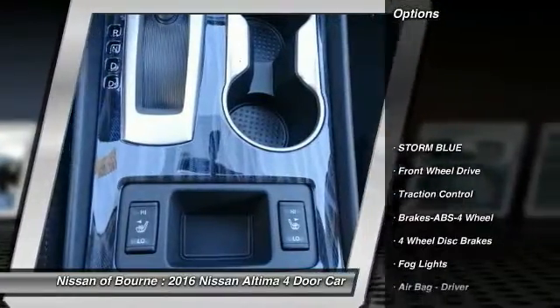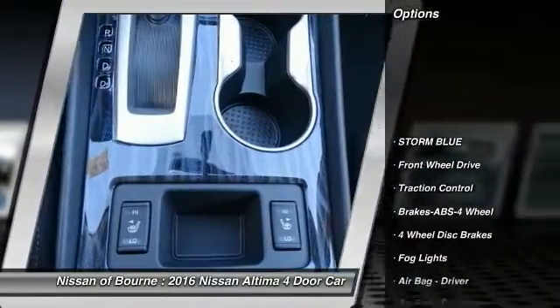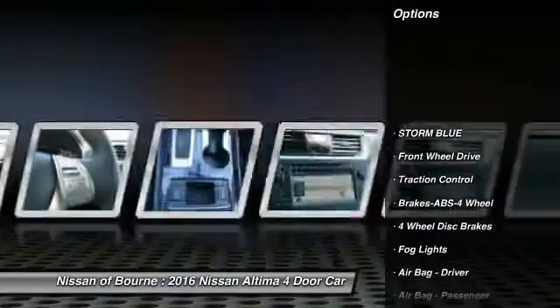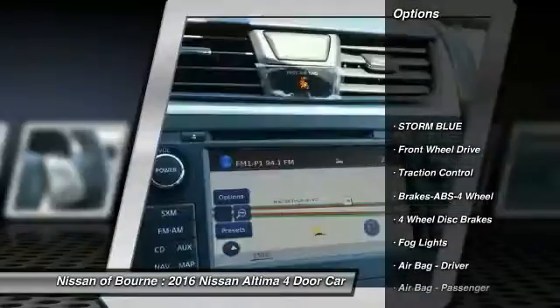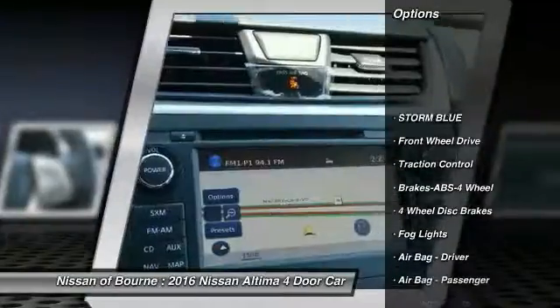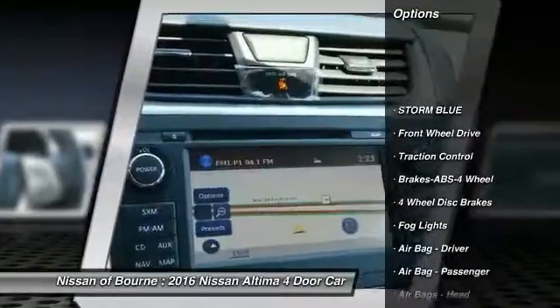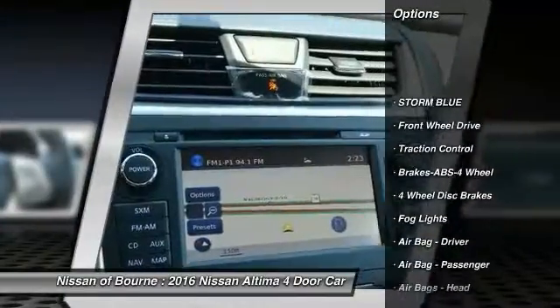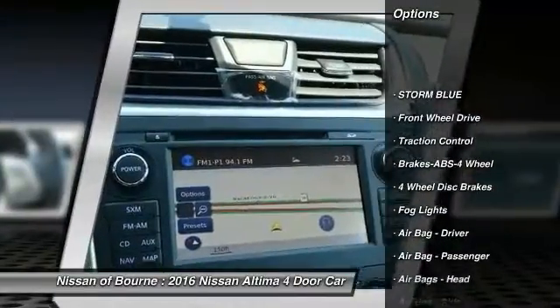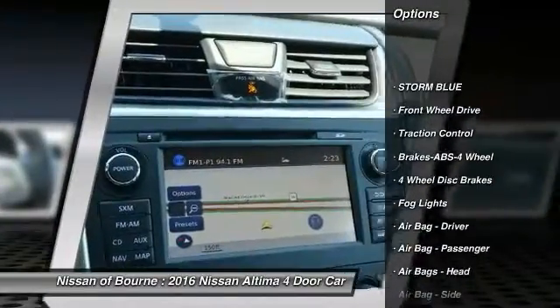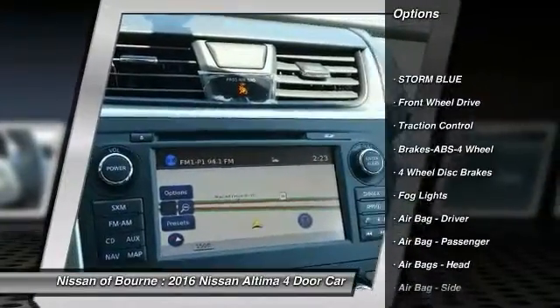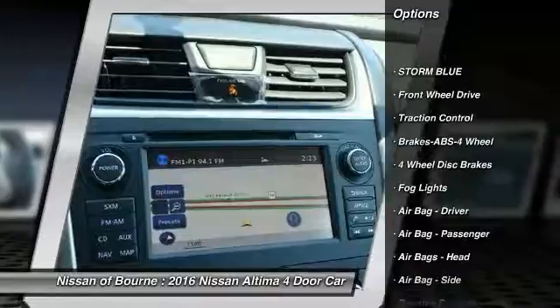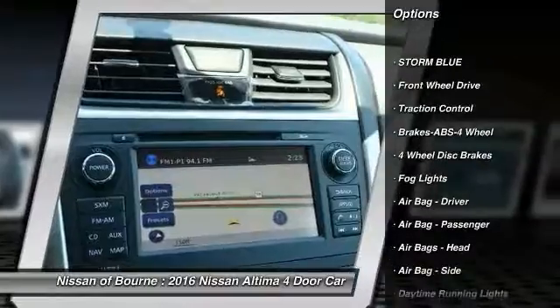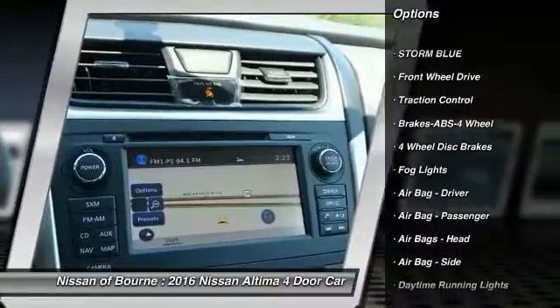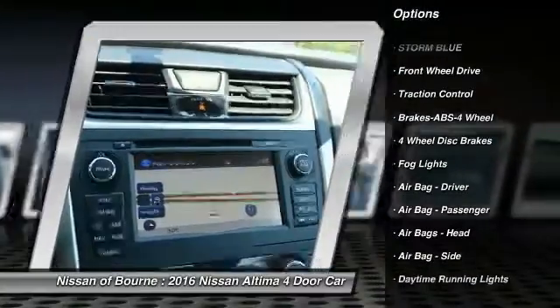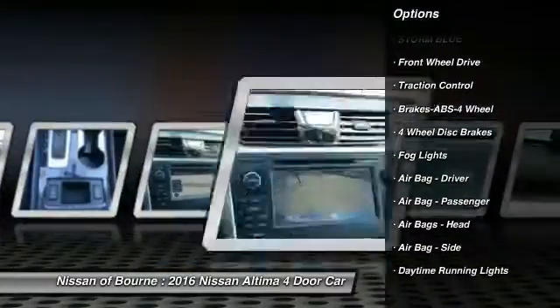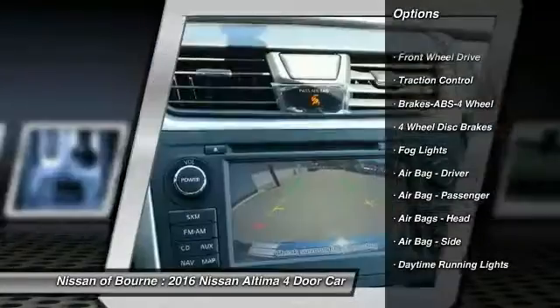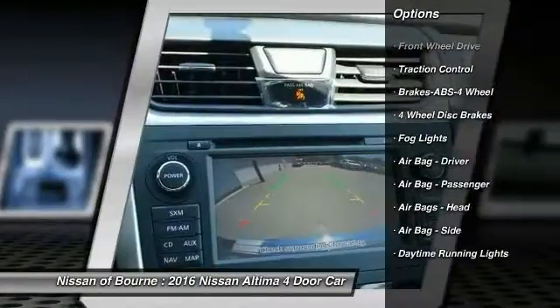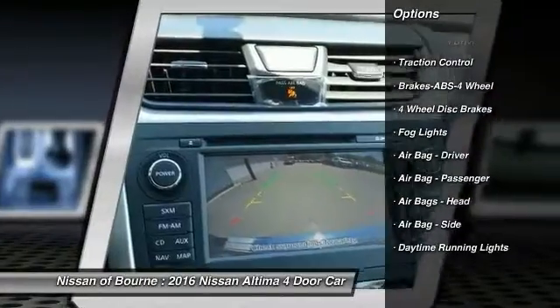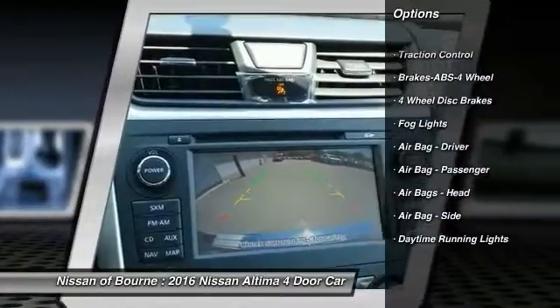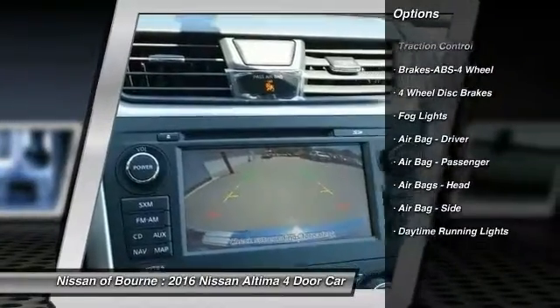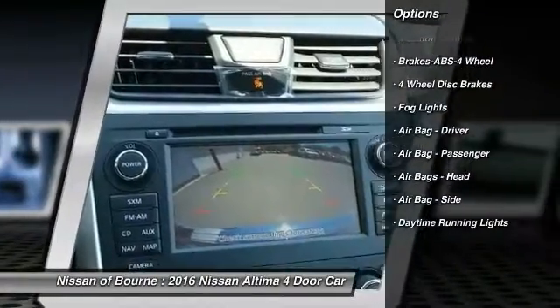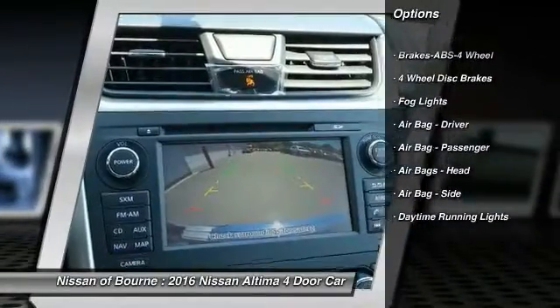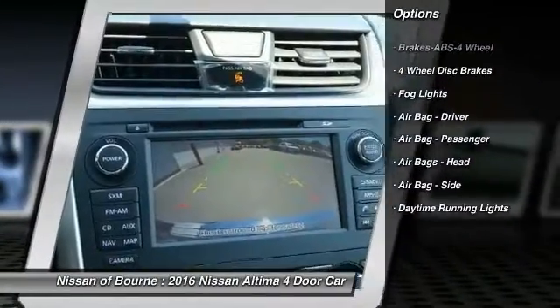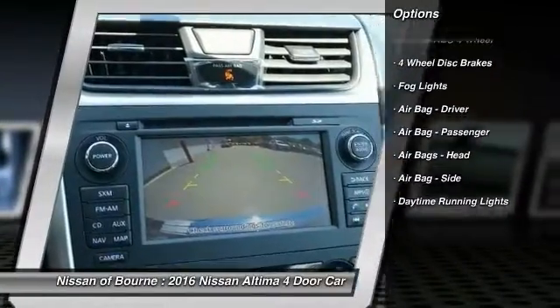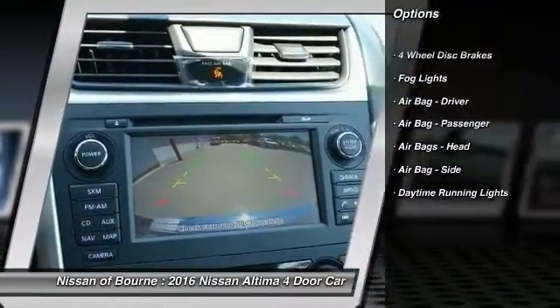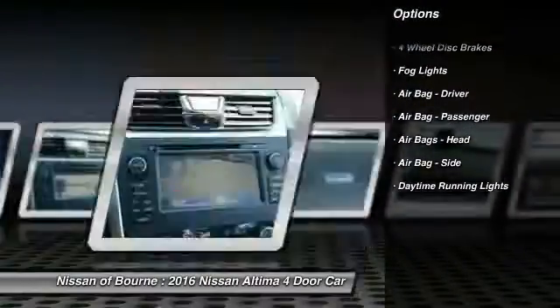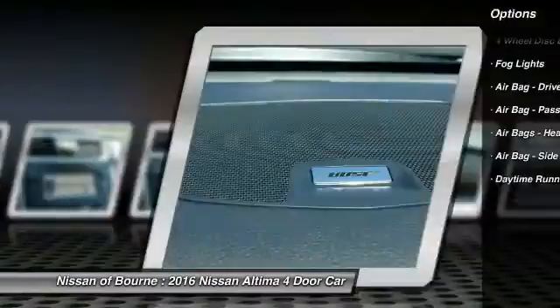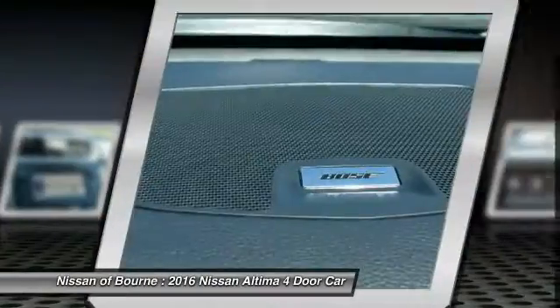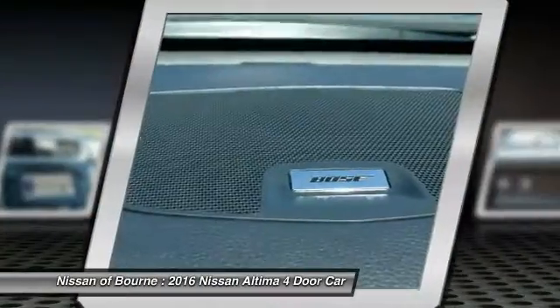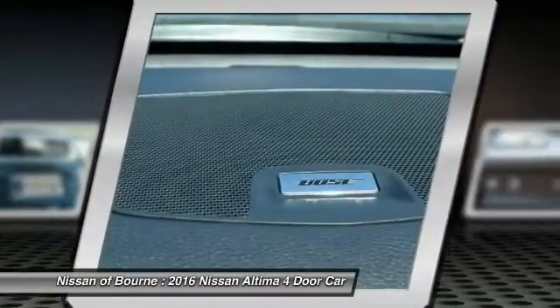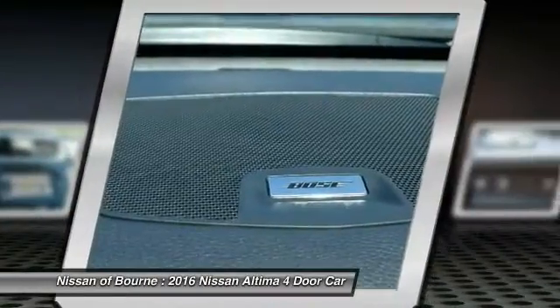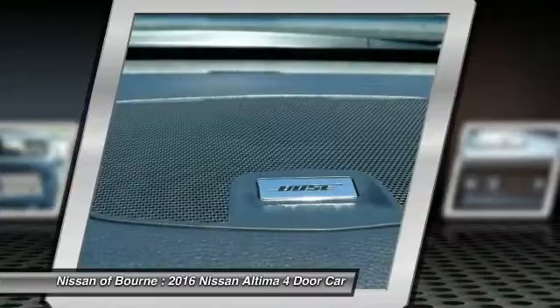Traction control, anti-lock braking system, FWD, fog lights, daytime running lights, four-piece floor mat set.